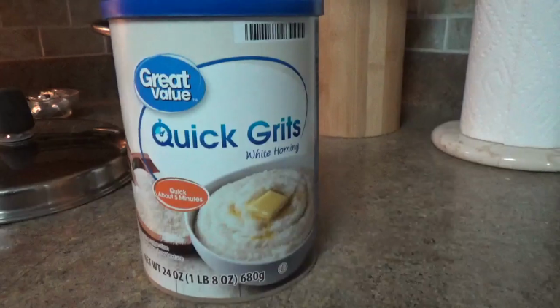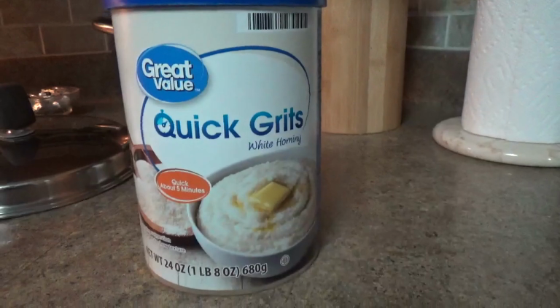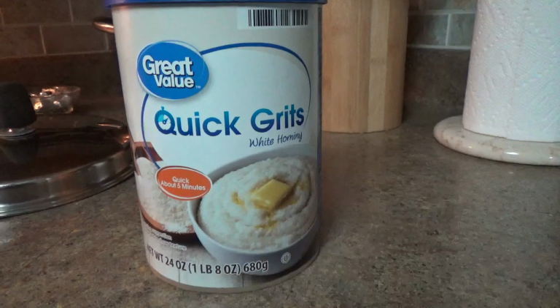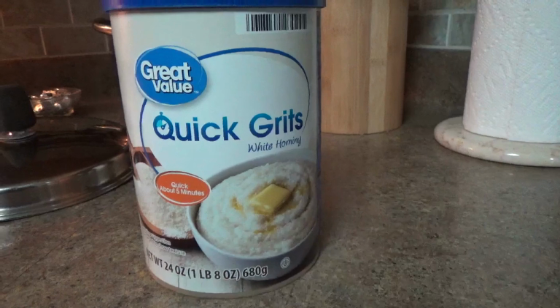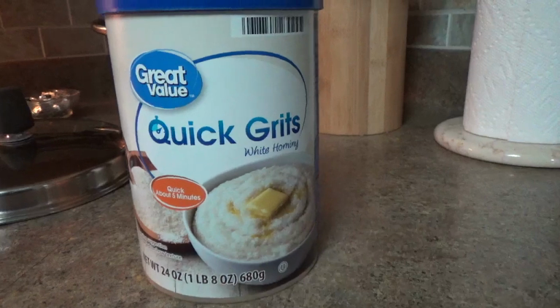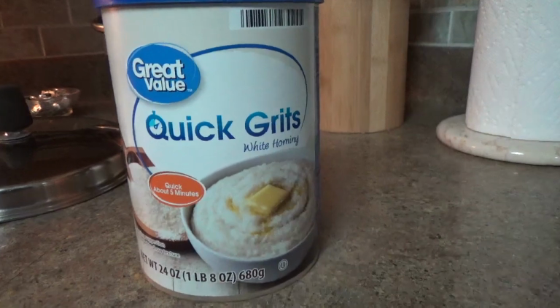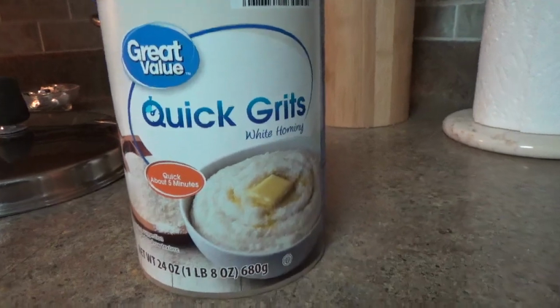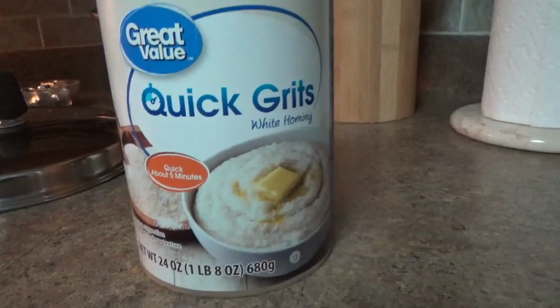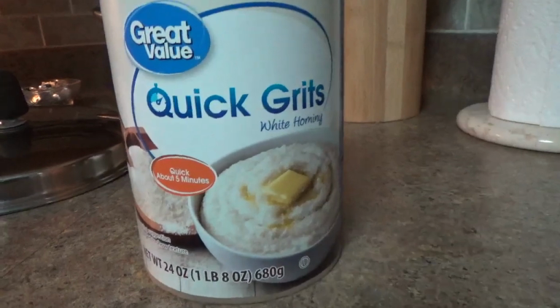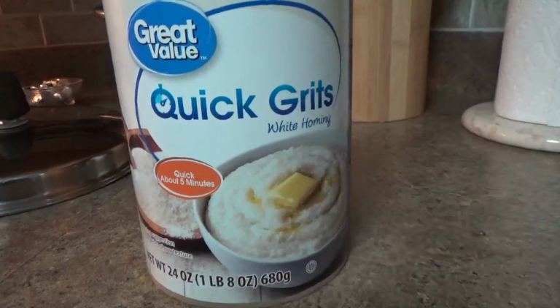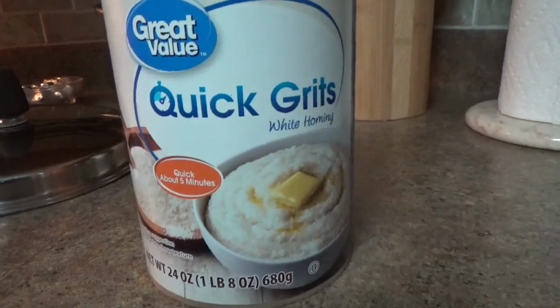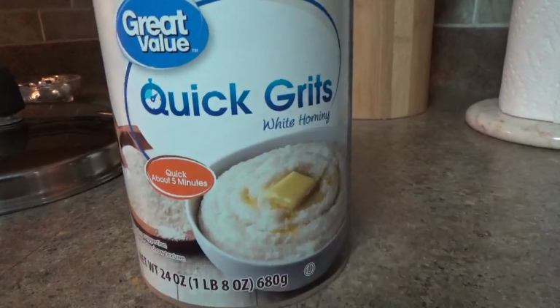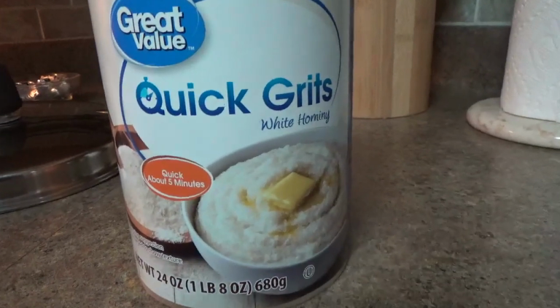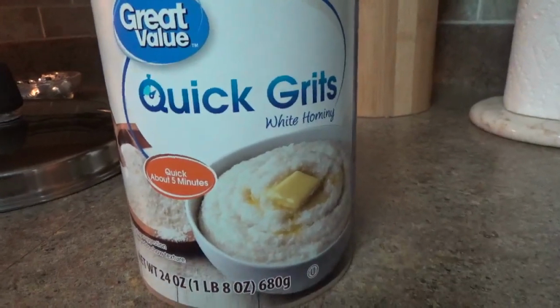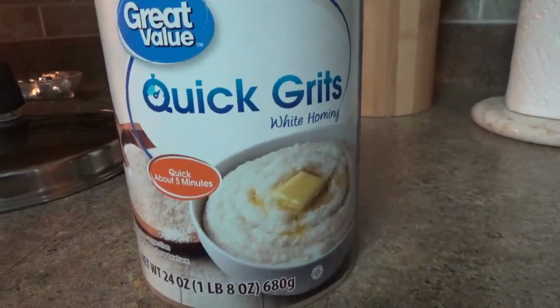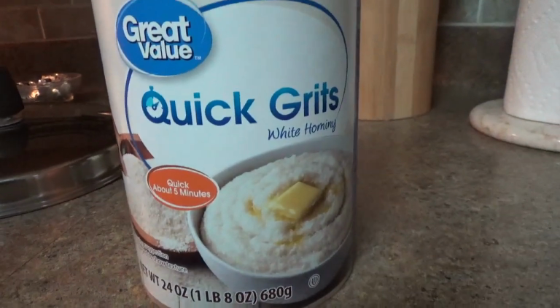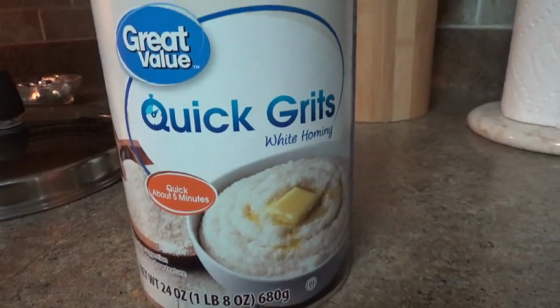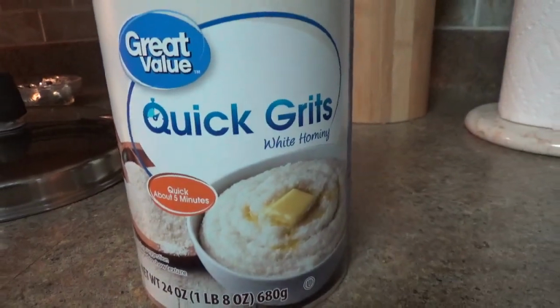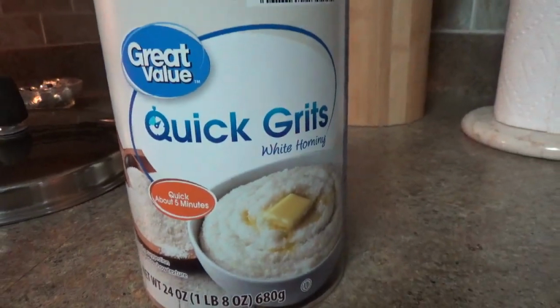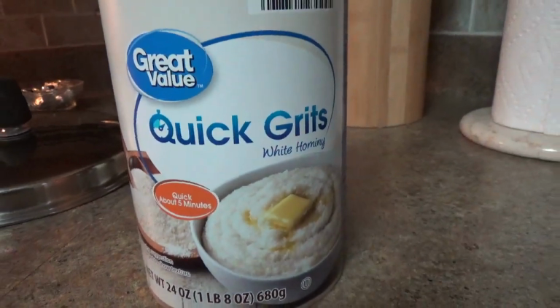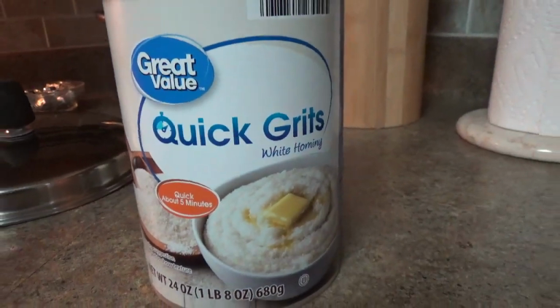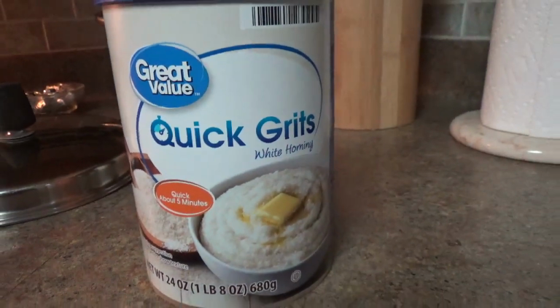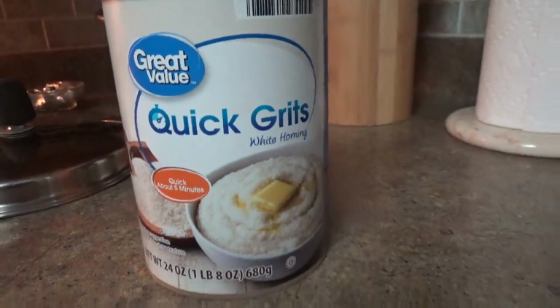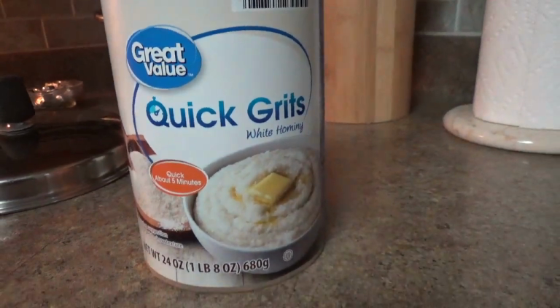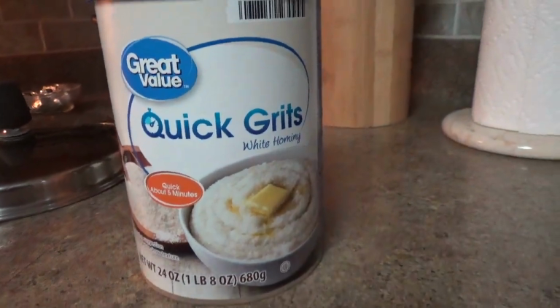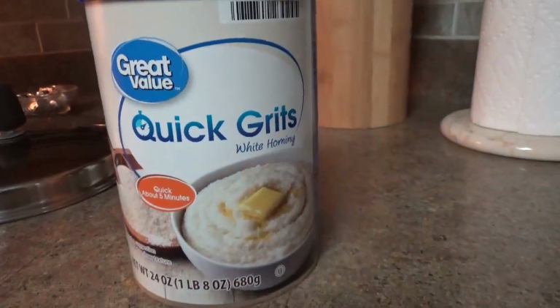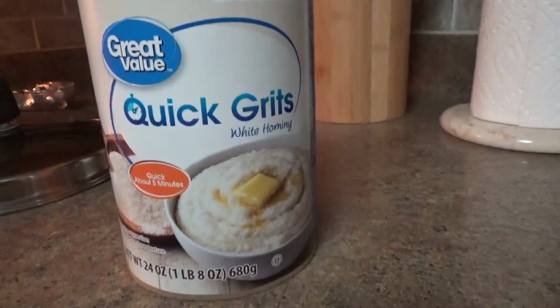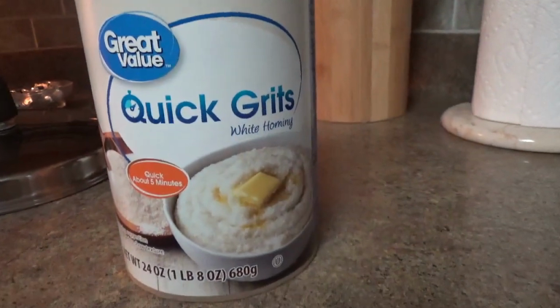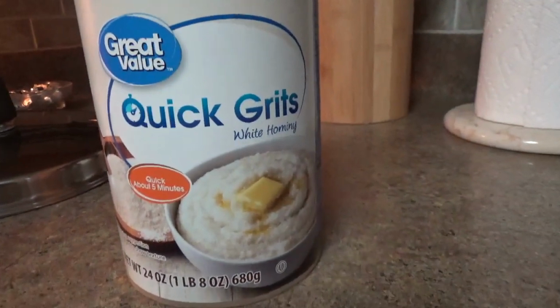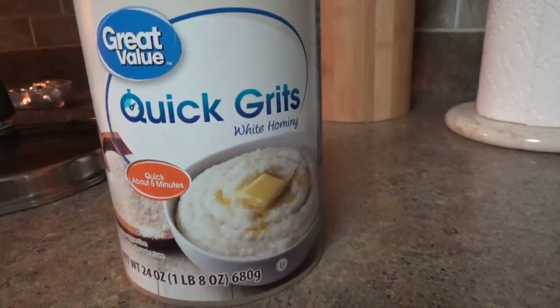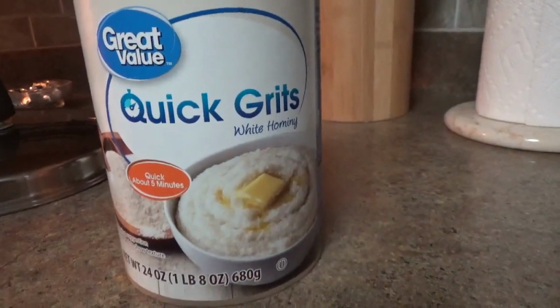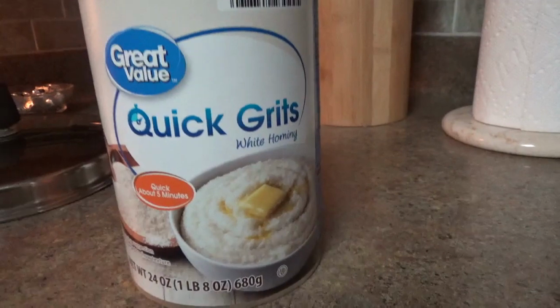Welcome to South Fork Your Mouth. How about a quick video on making grits.